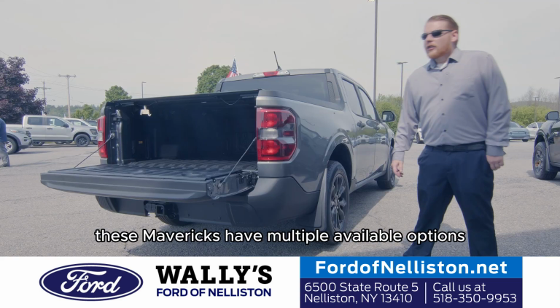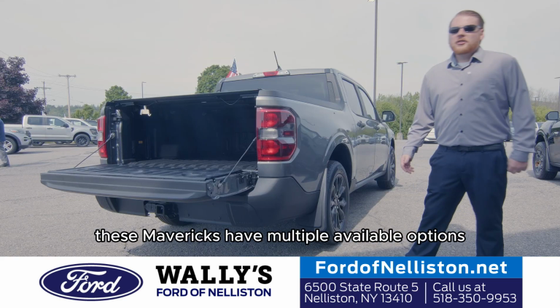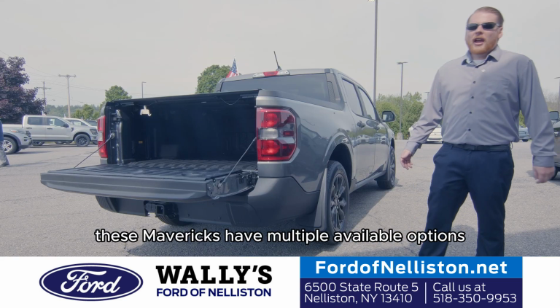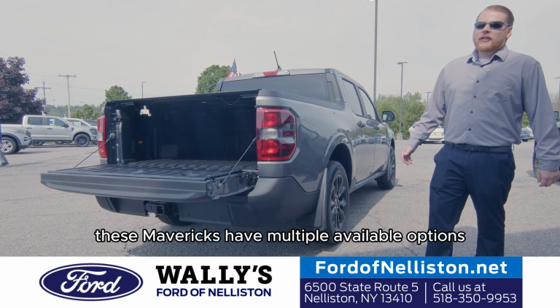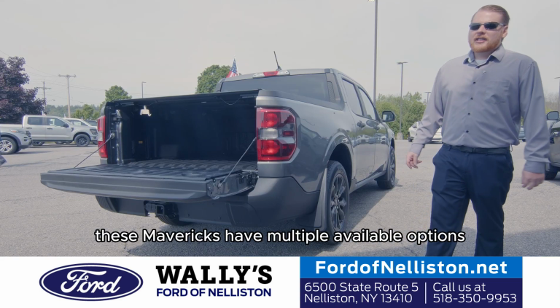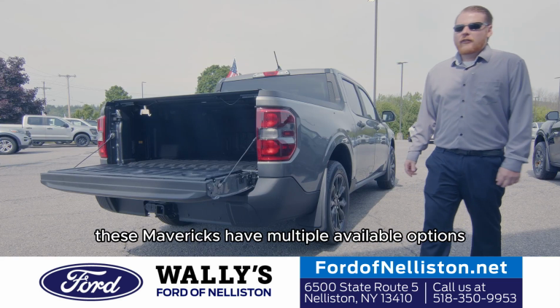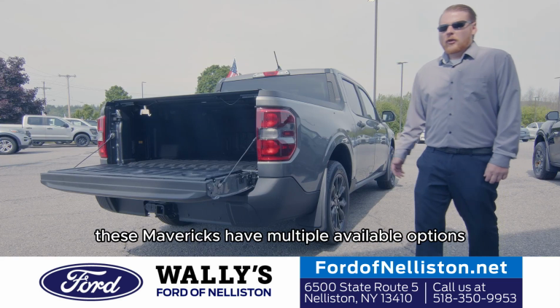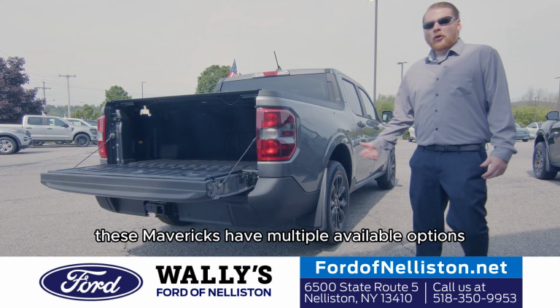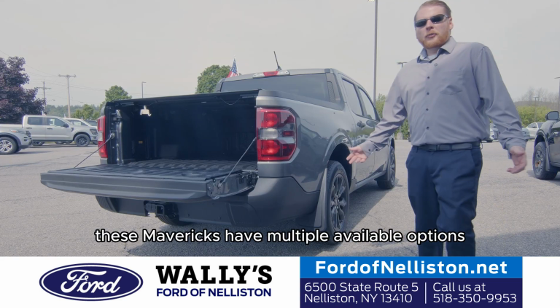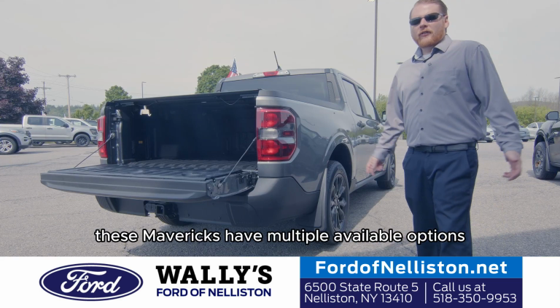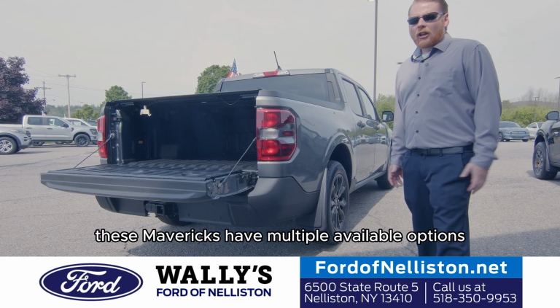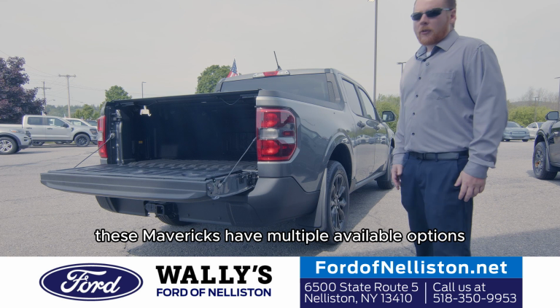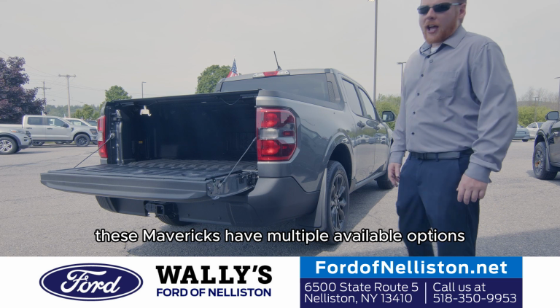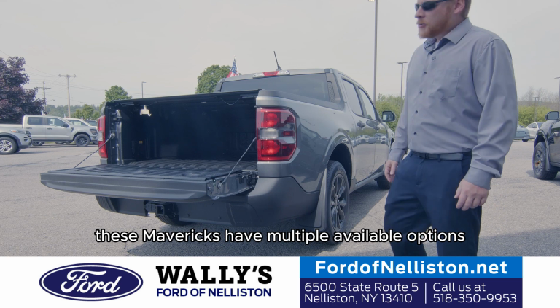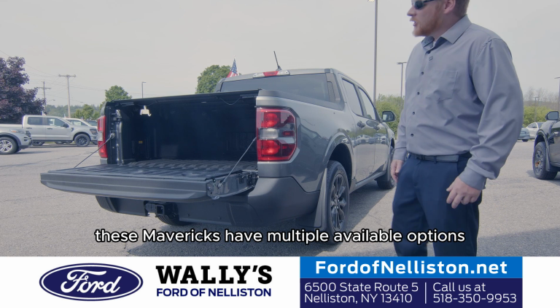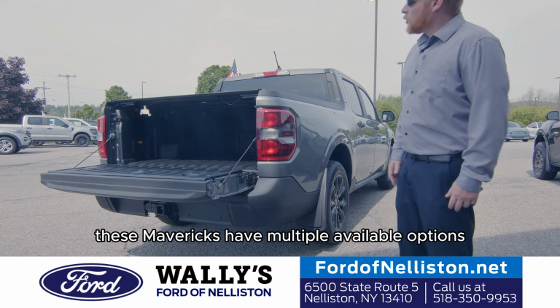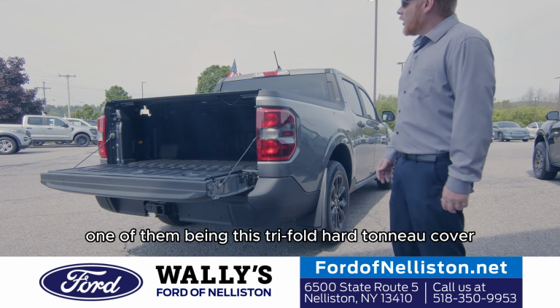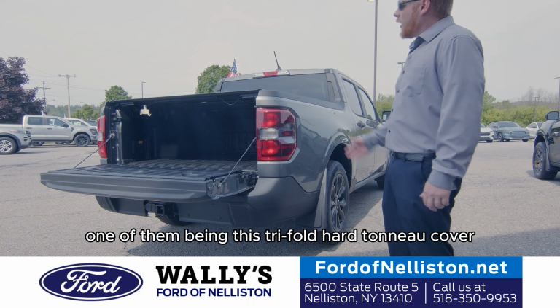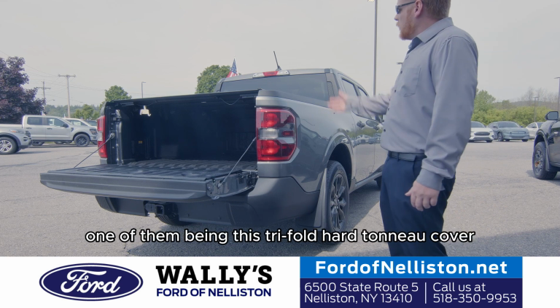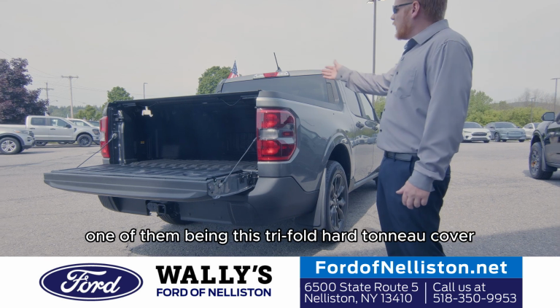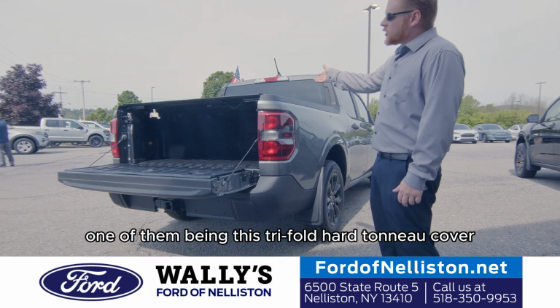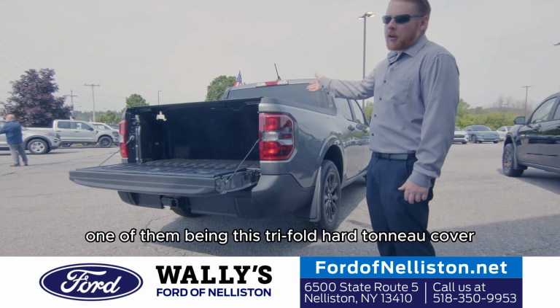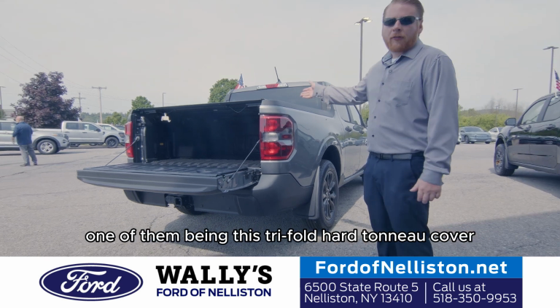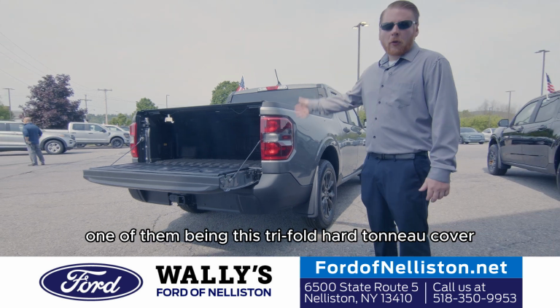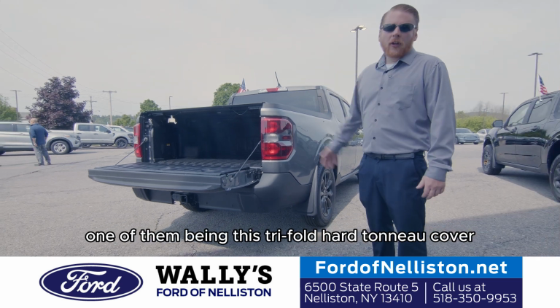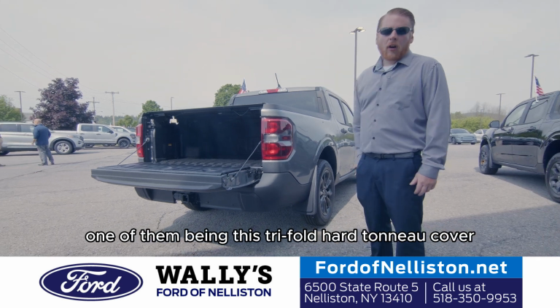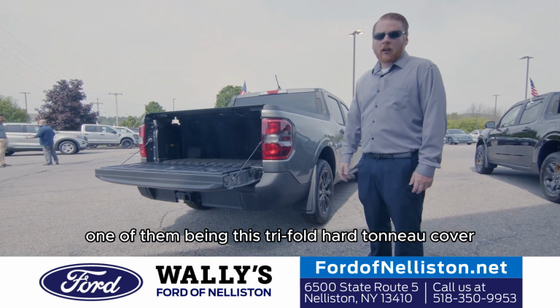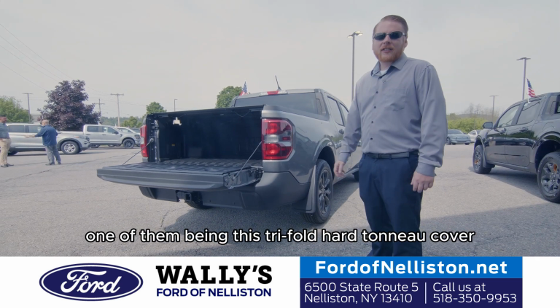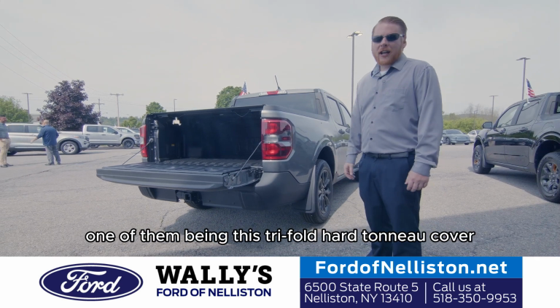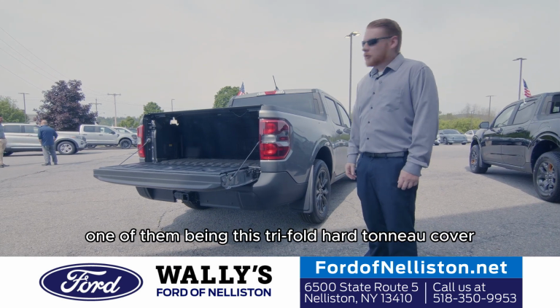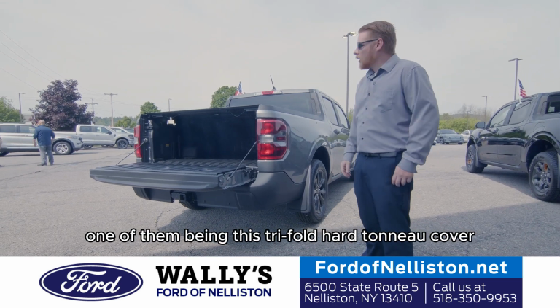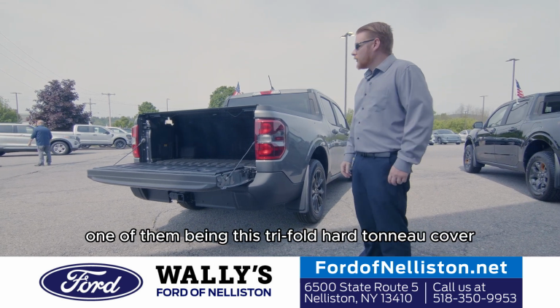These Mavericks have multiple available options, one of them being this tri-fold hard tonneau cover.